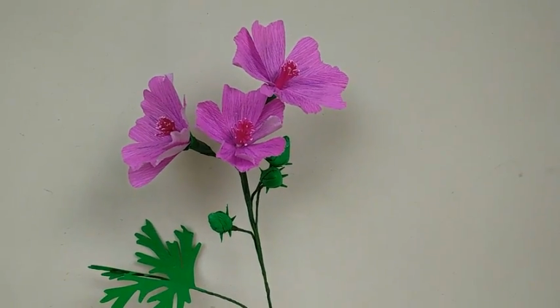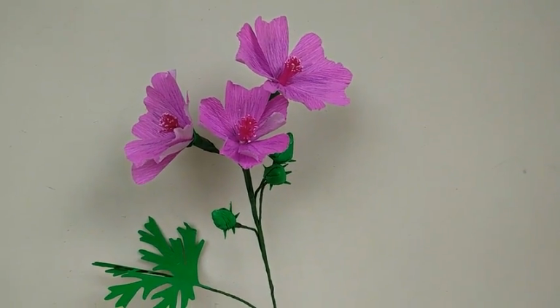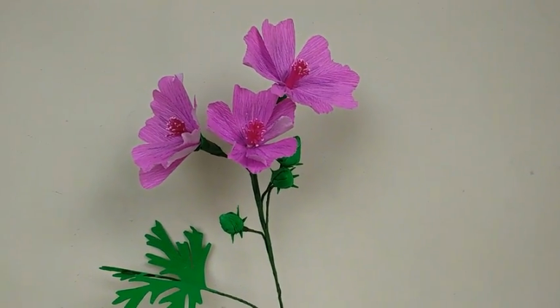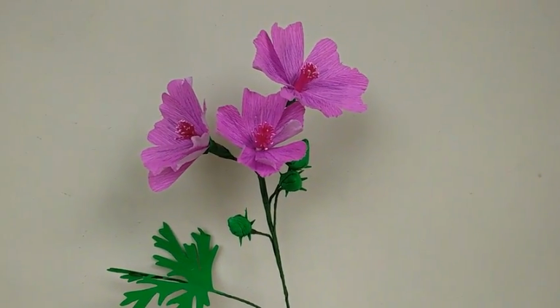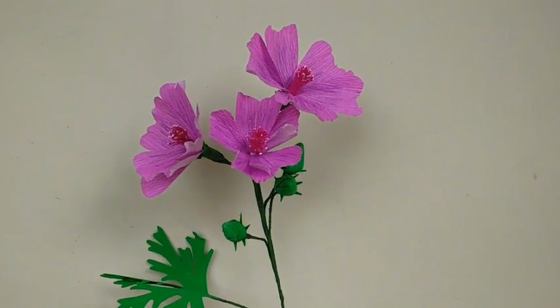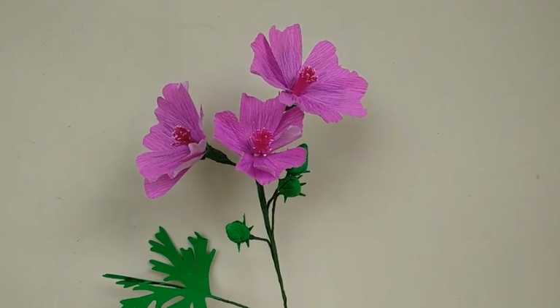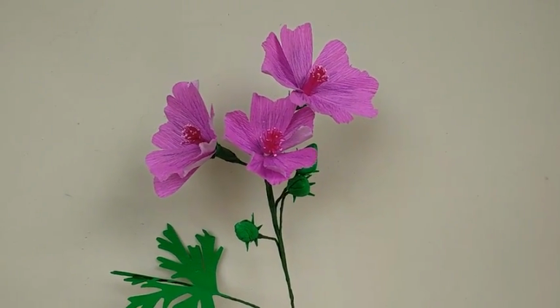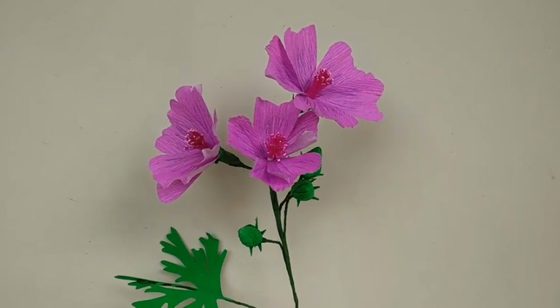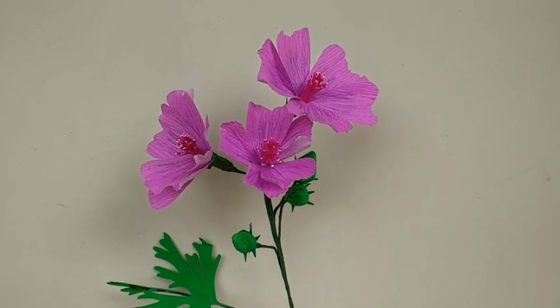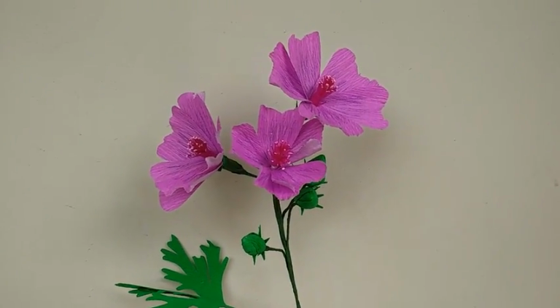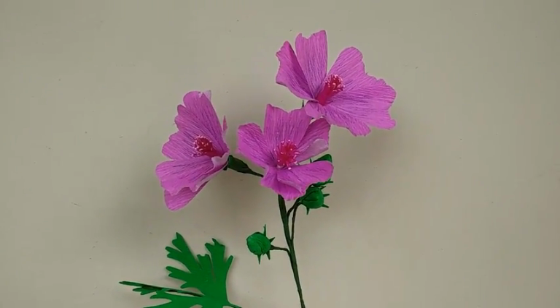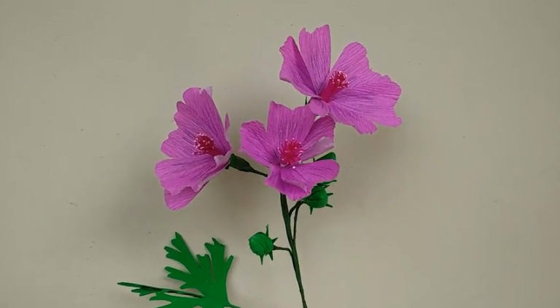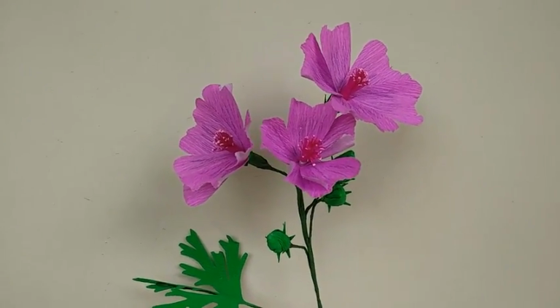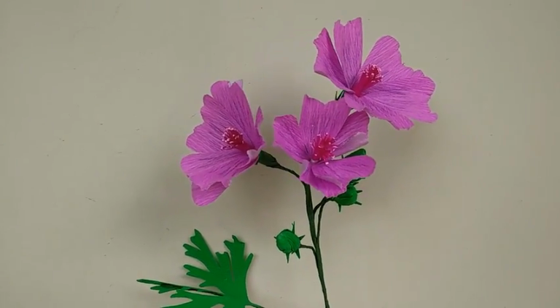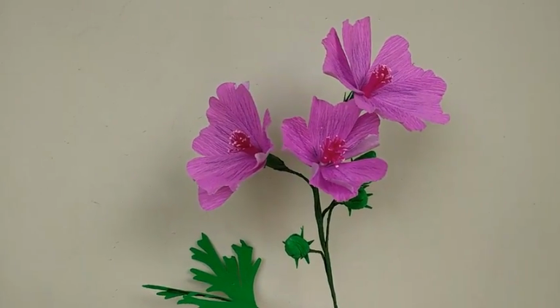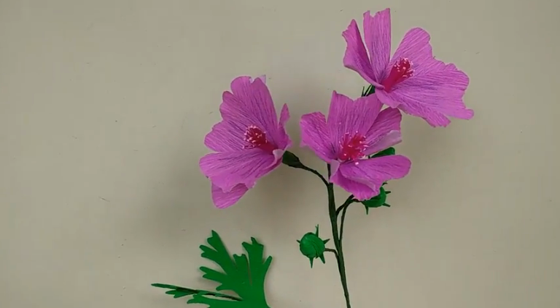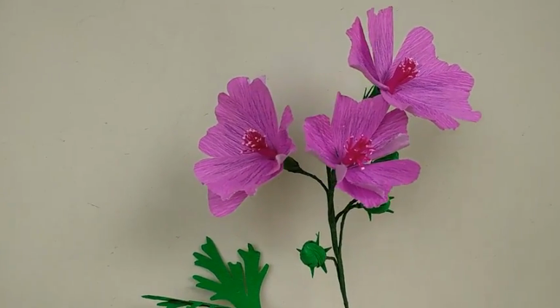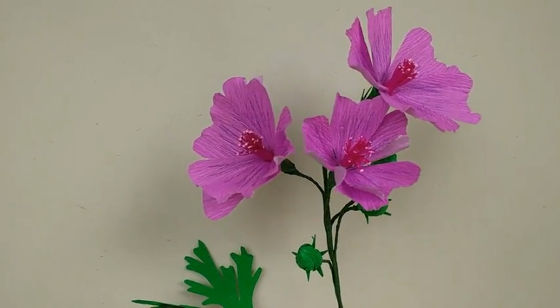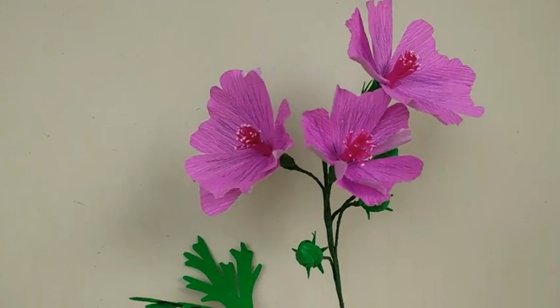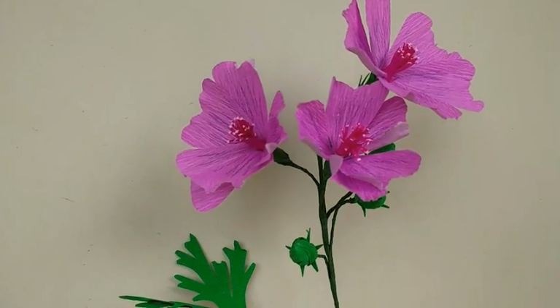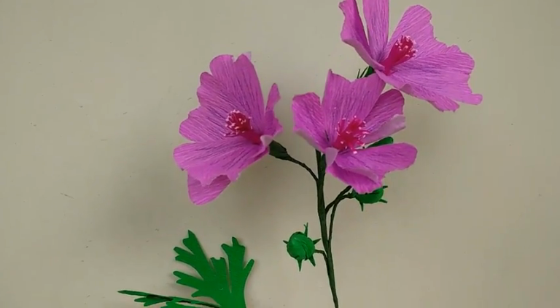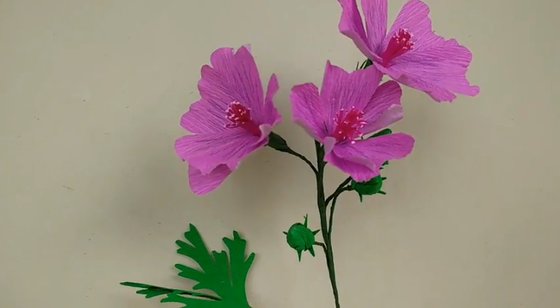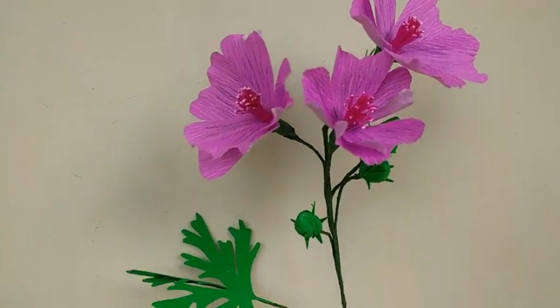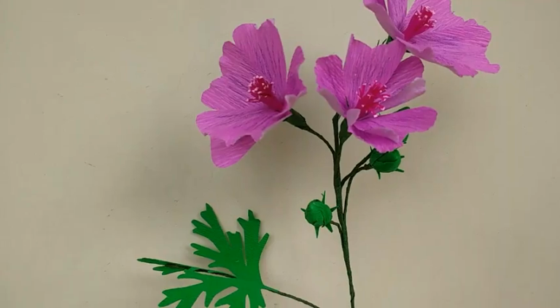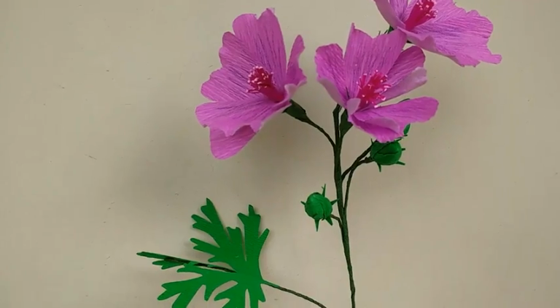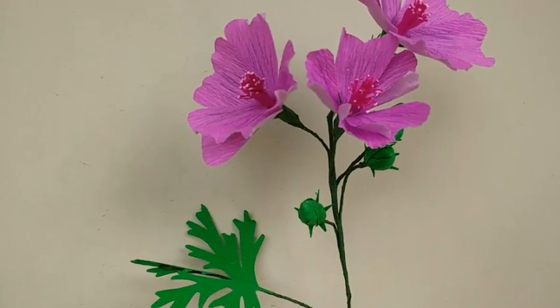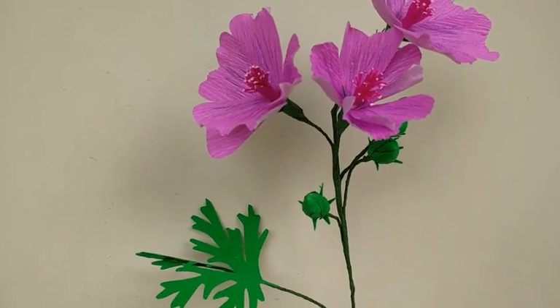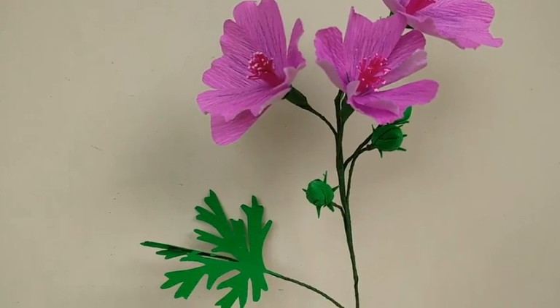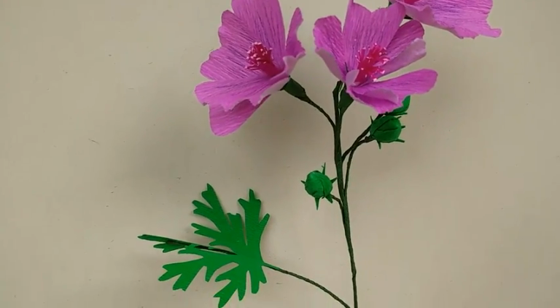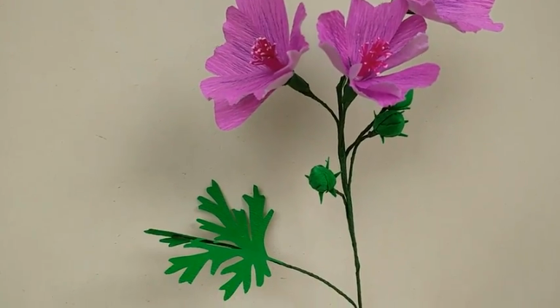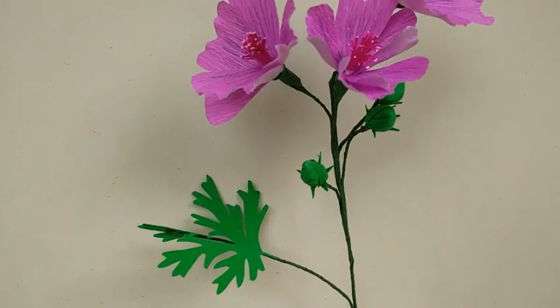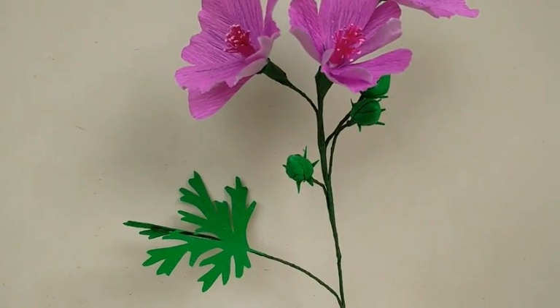Hi, today I am going to make musk mallow, a really very pretty flower with delicate leaves.